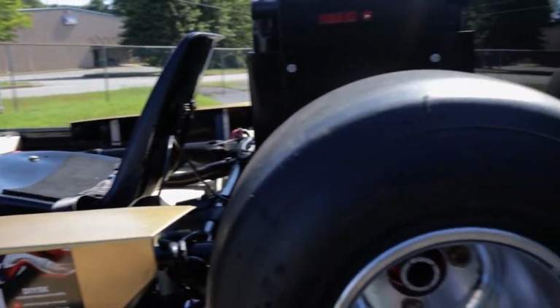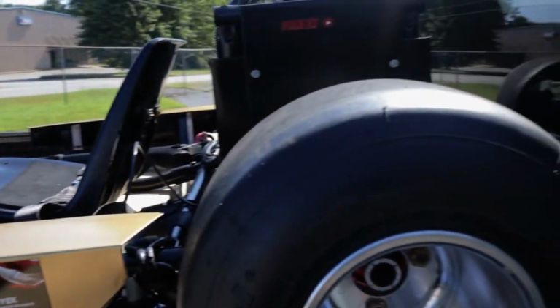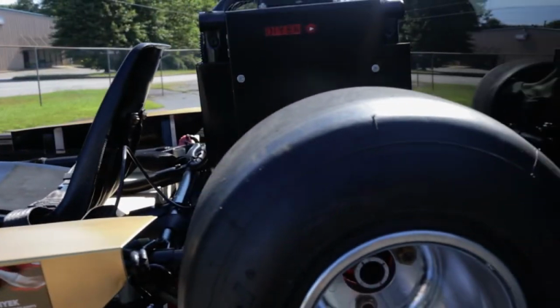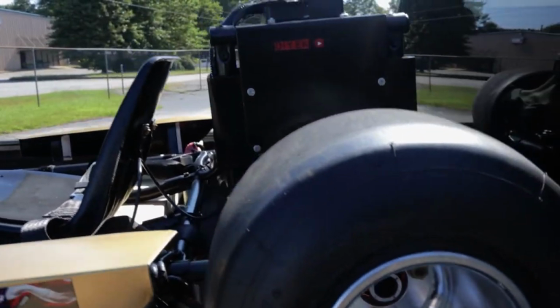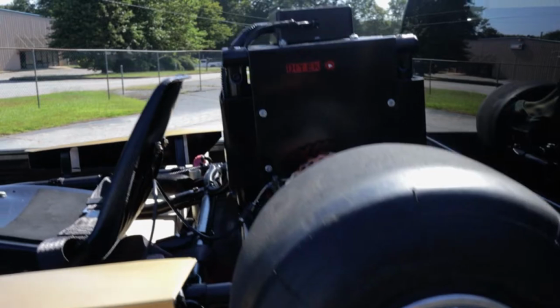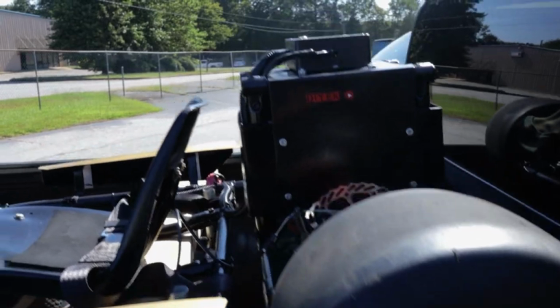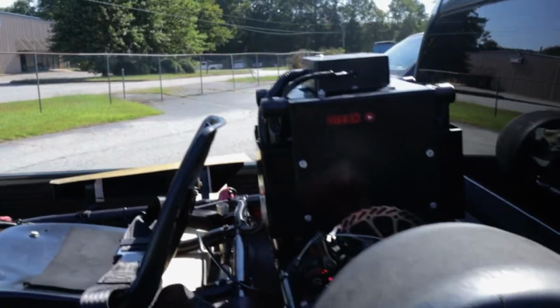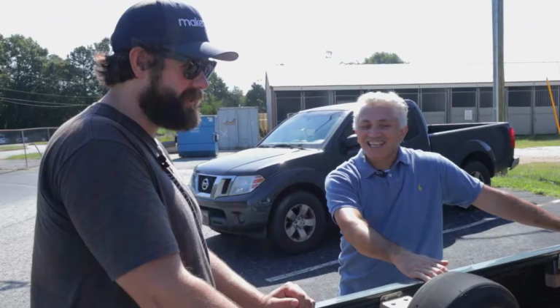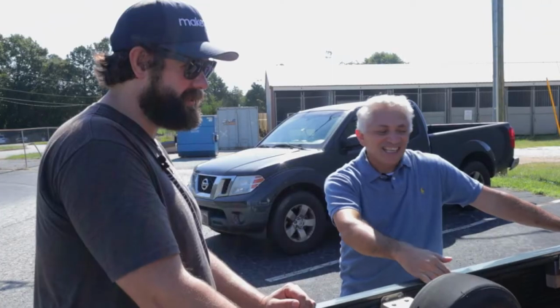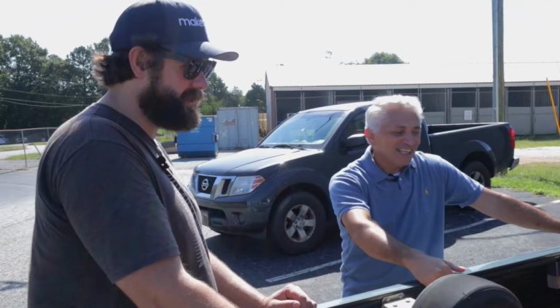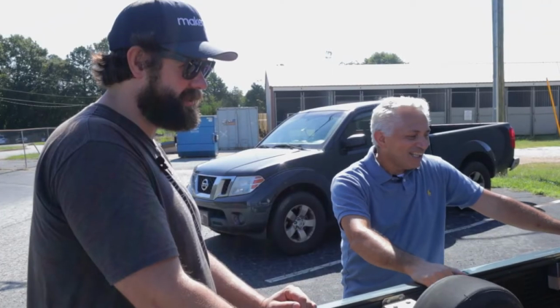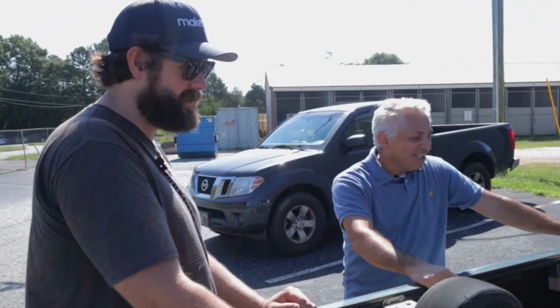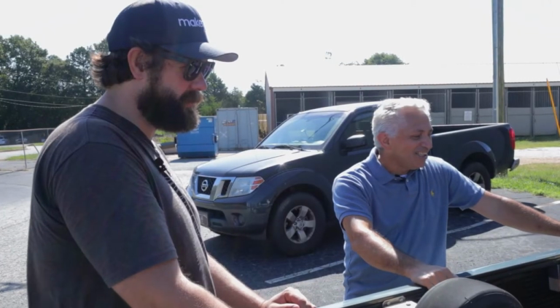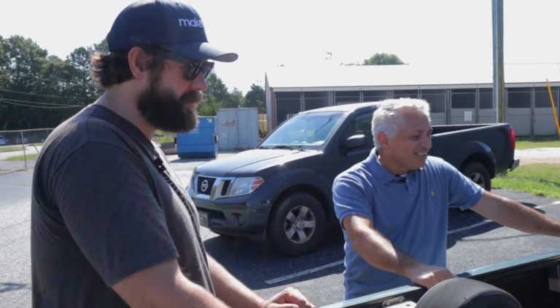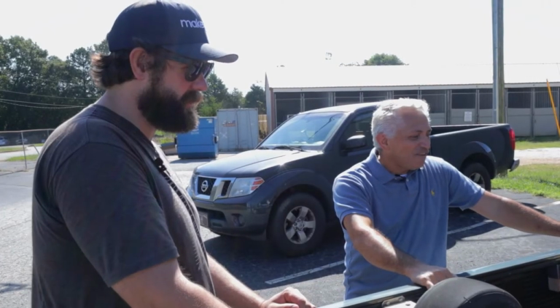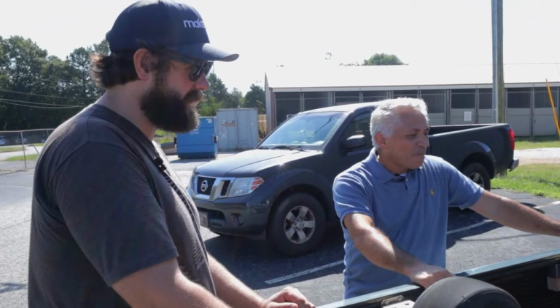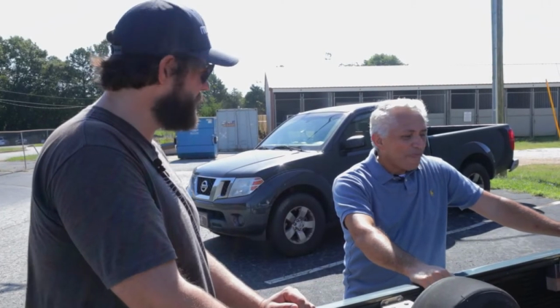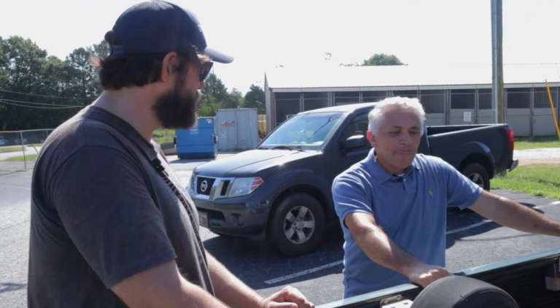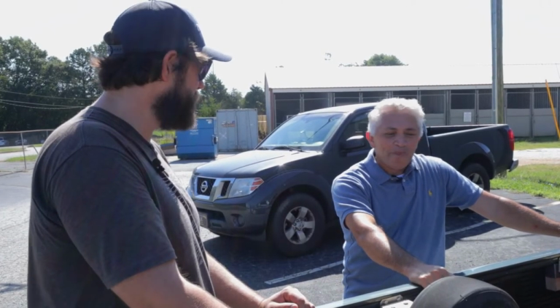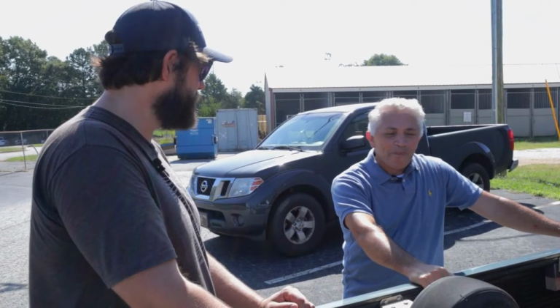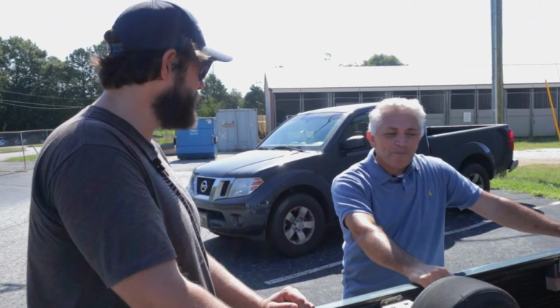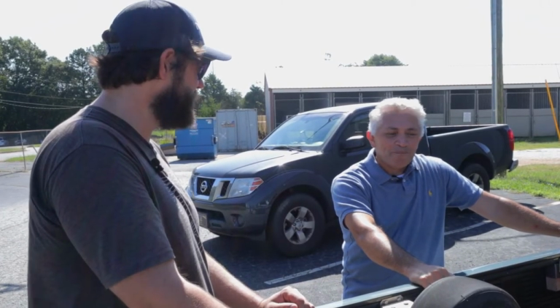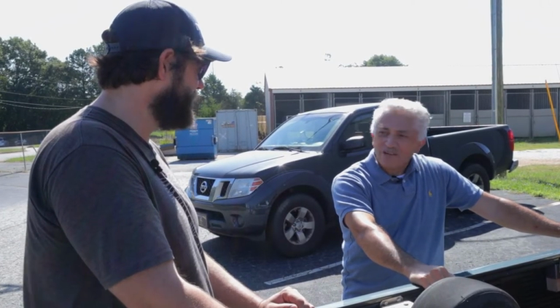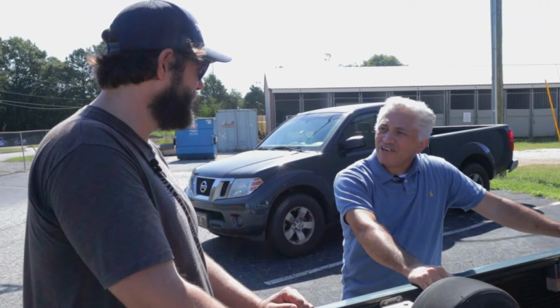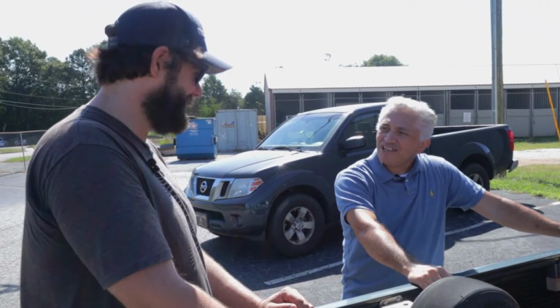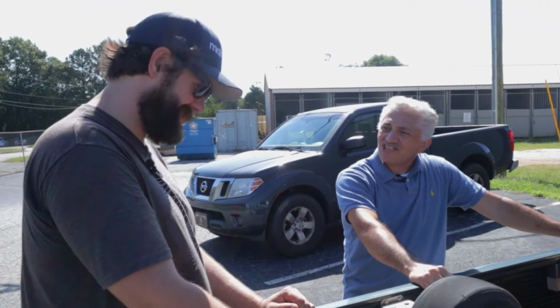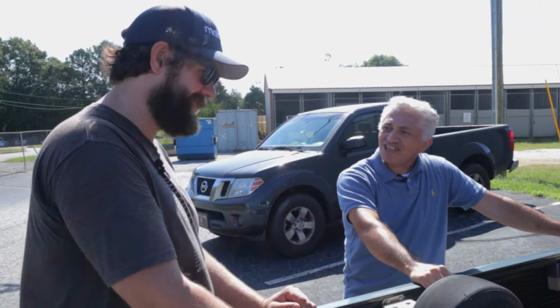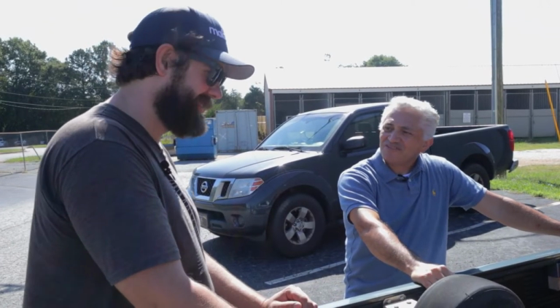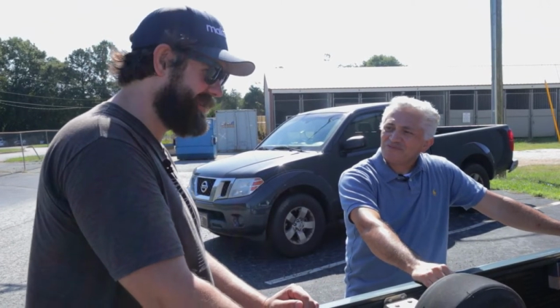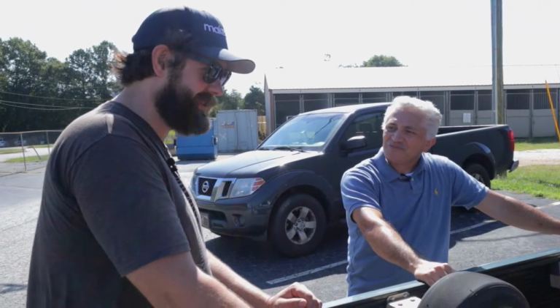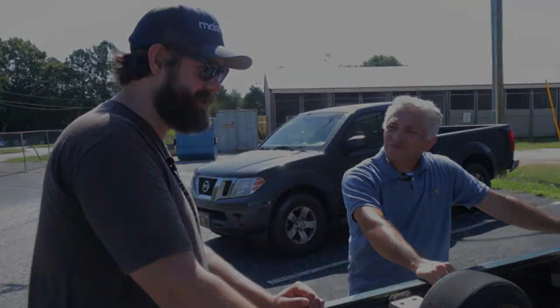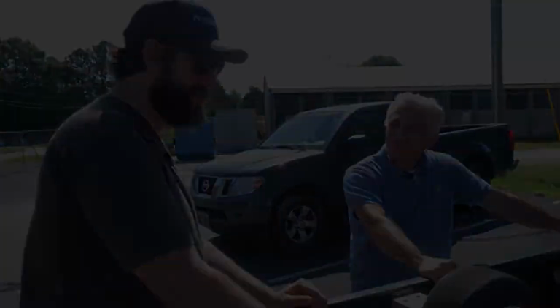Right. Well, I'm excited to take a look. Let's get it in the shop. How's that sound? Alright, that sounds great. Let's do it.